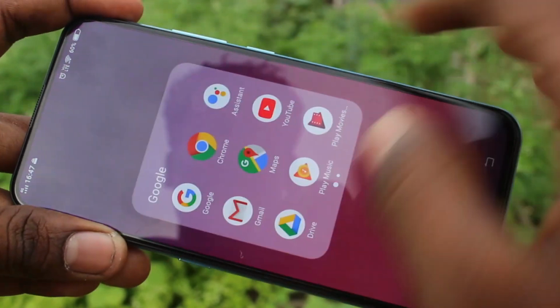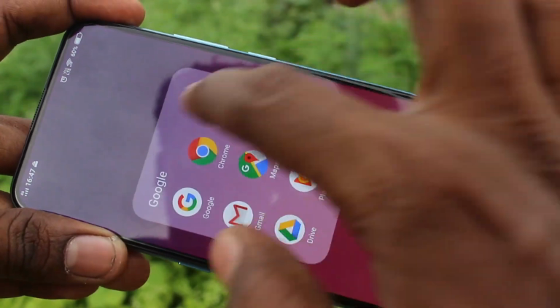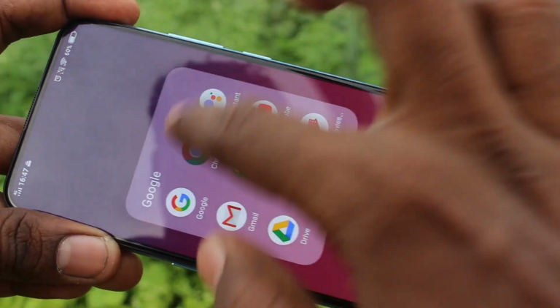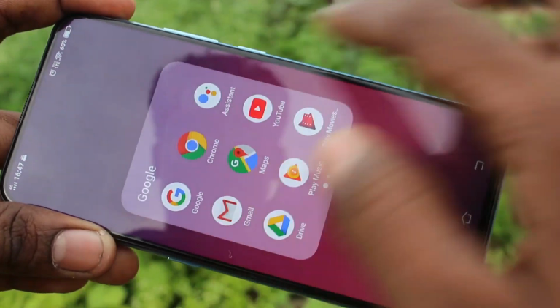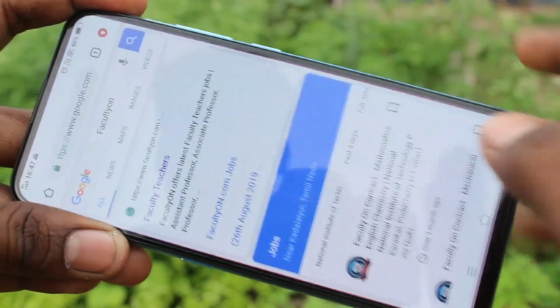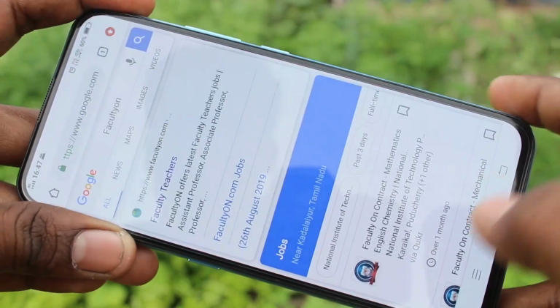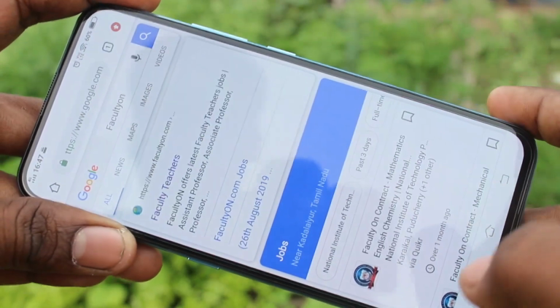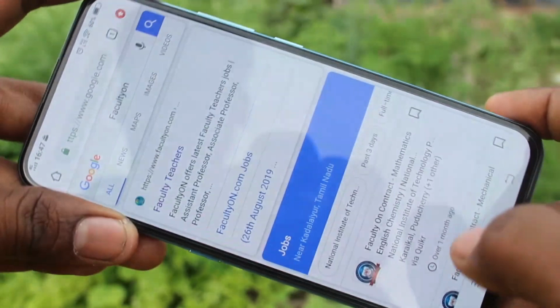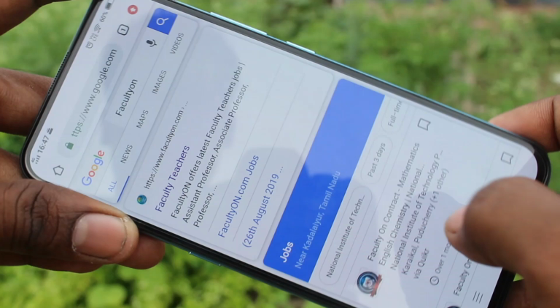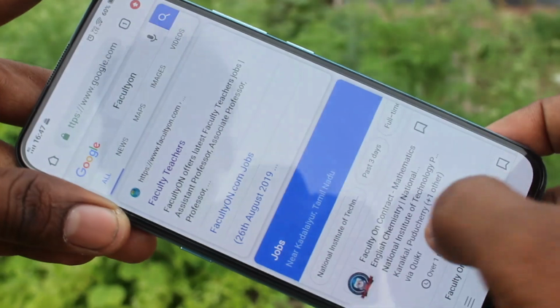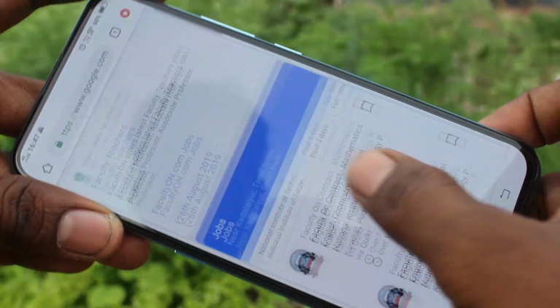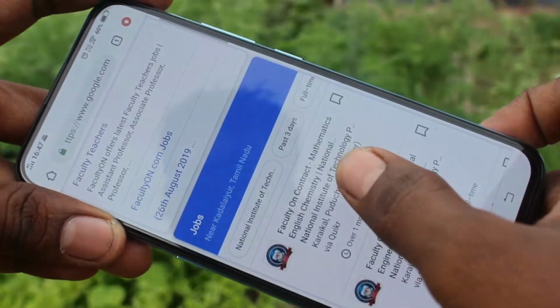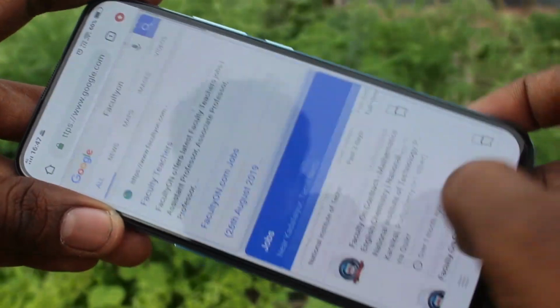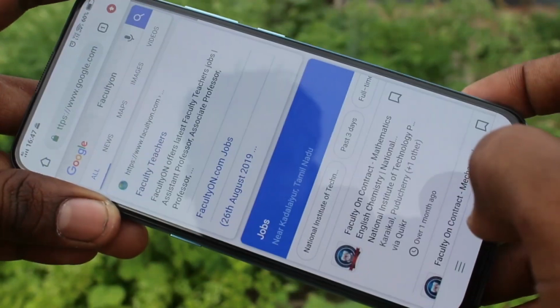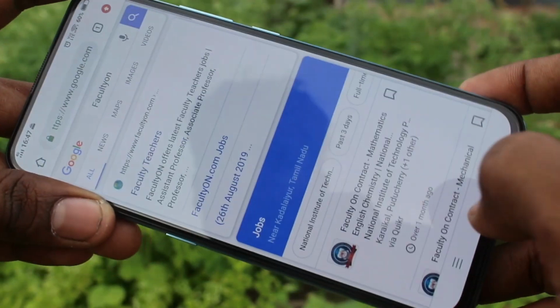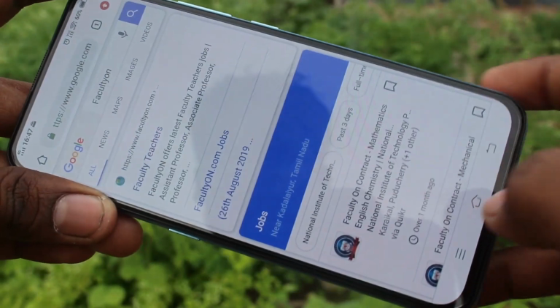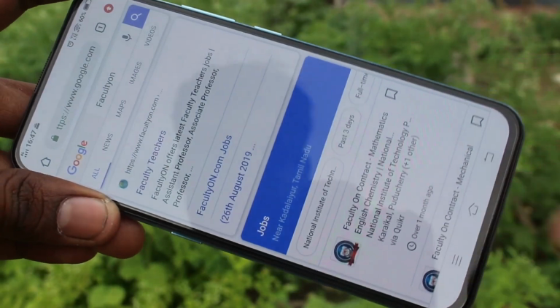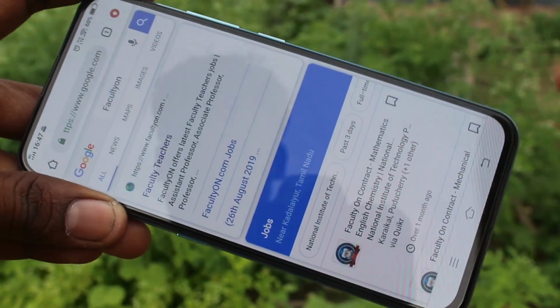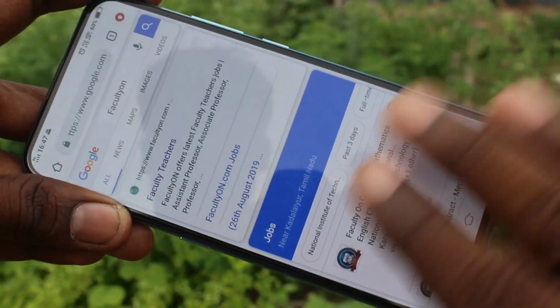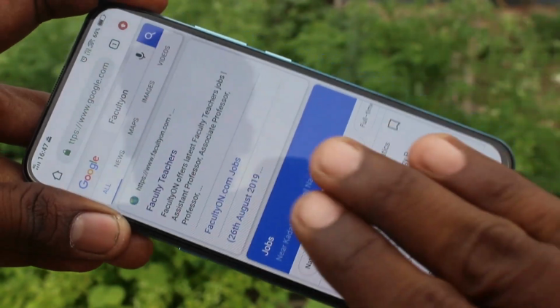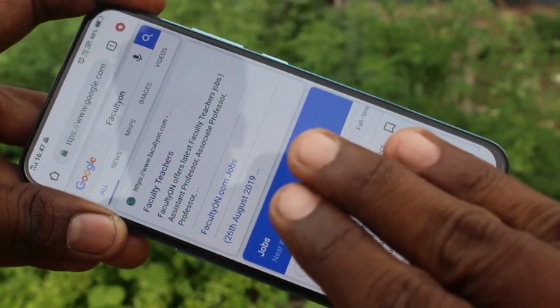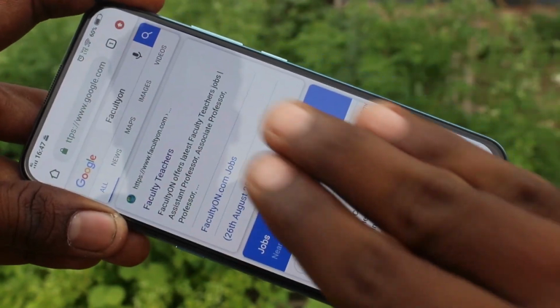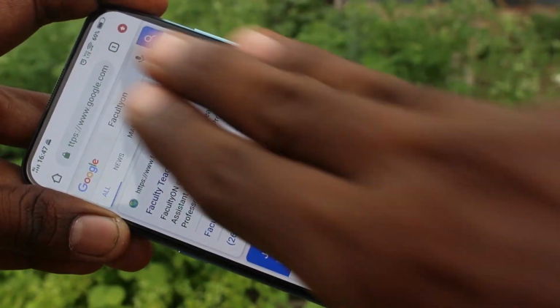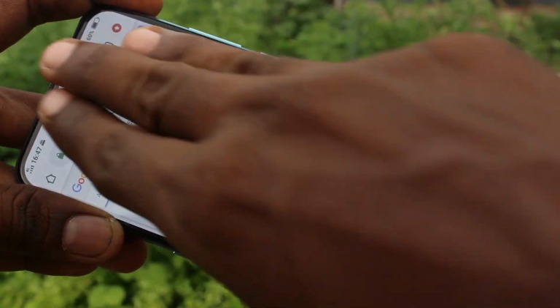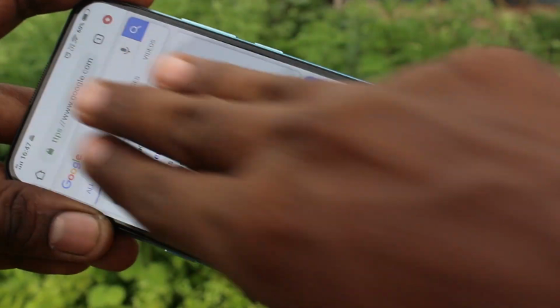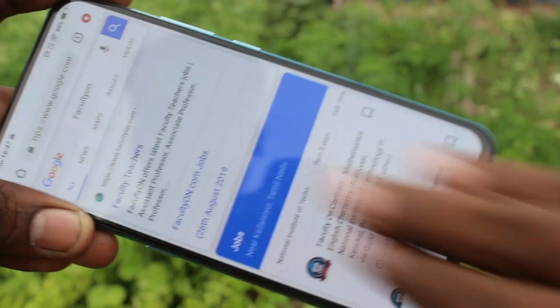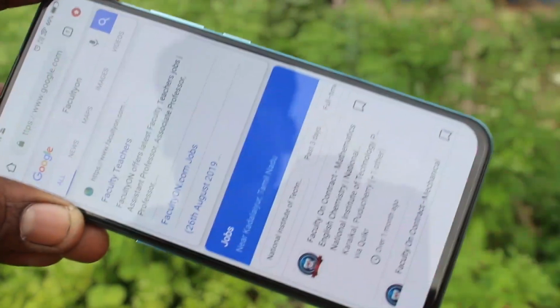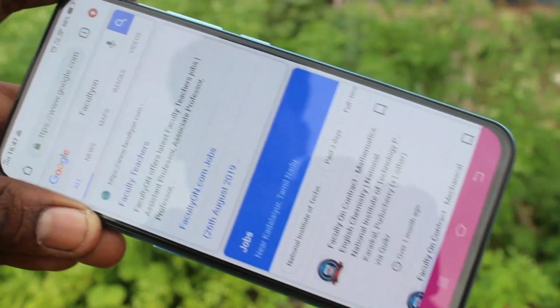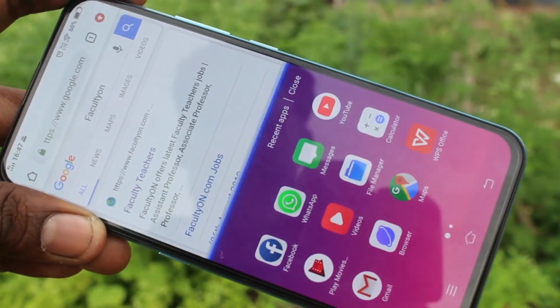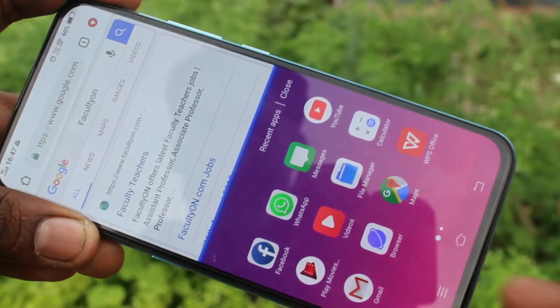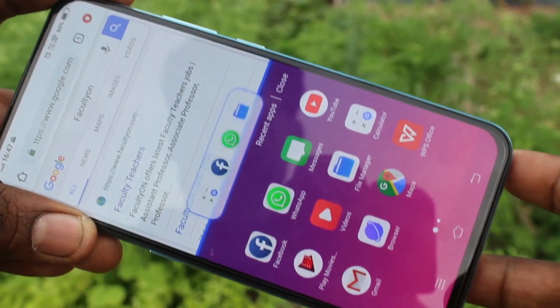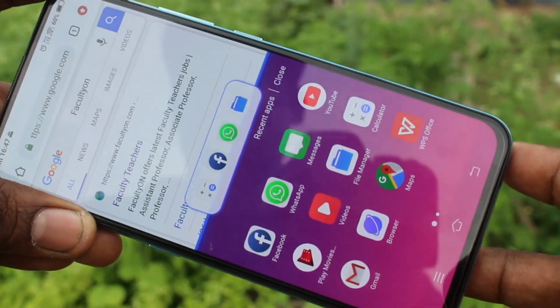First, I open one app — Google Chrome. For split screen, use three fingers swiping down along the screen.